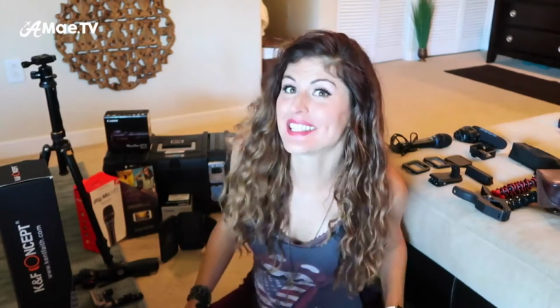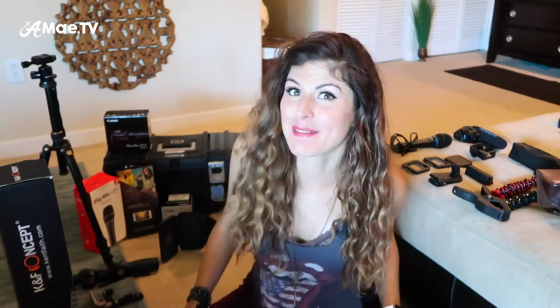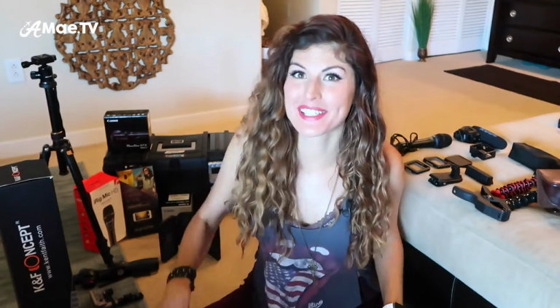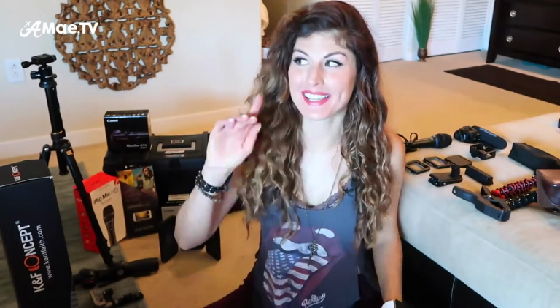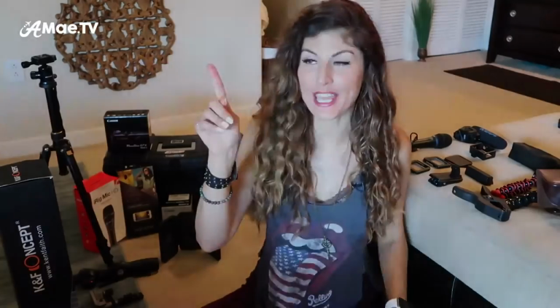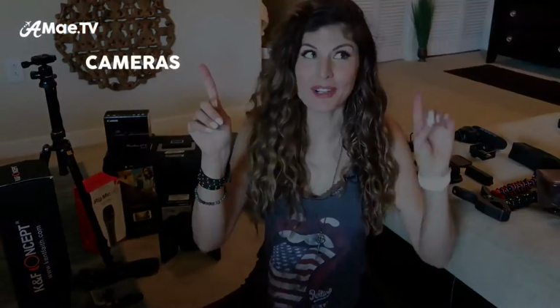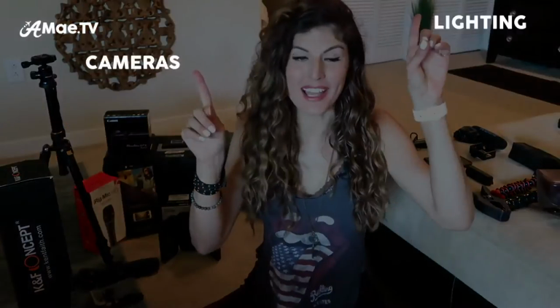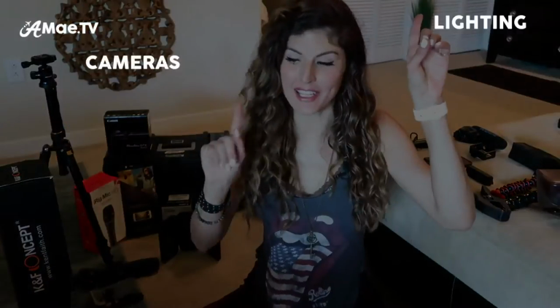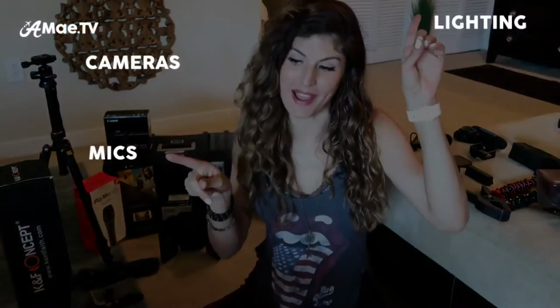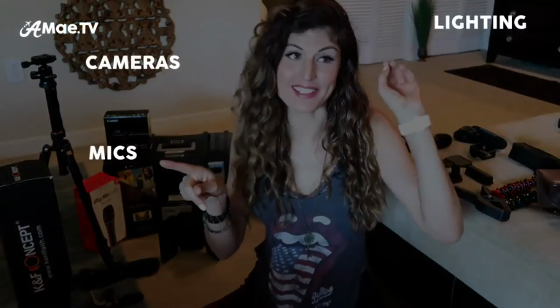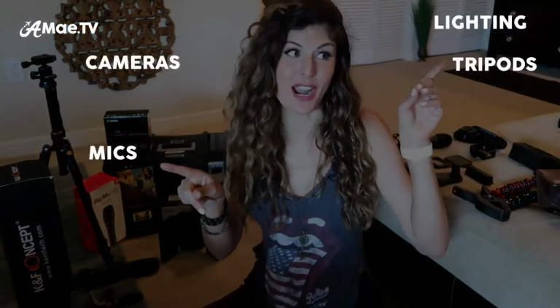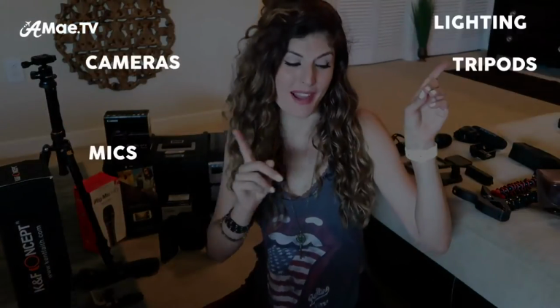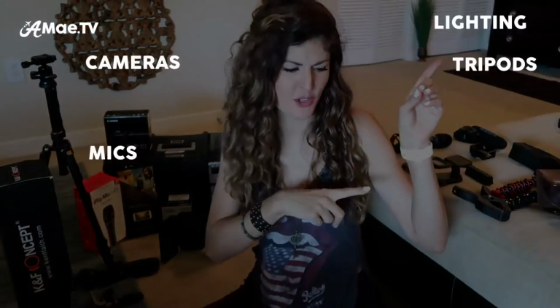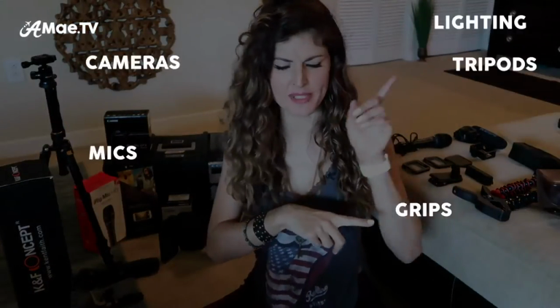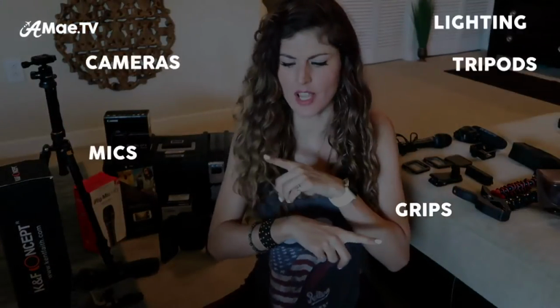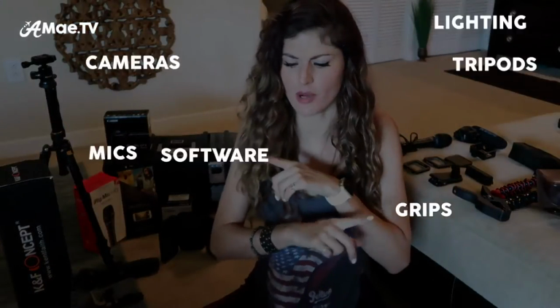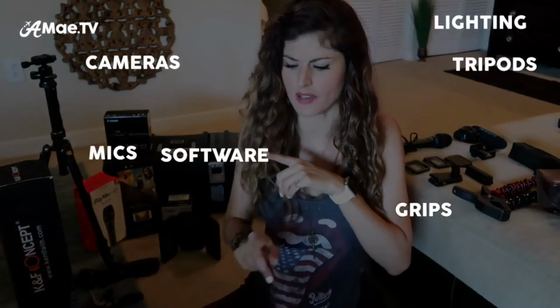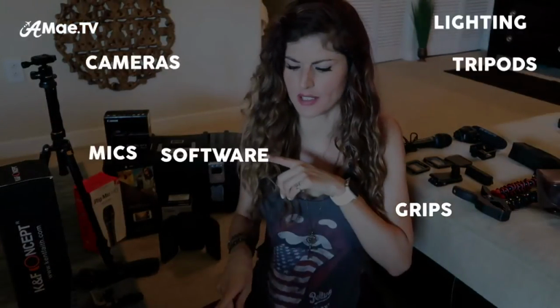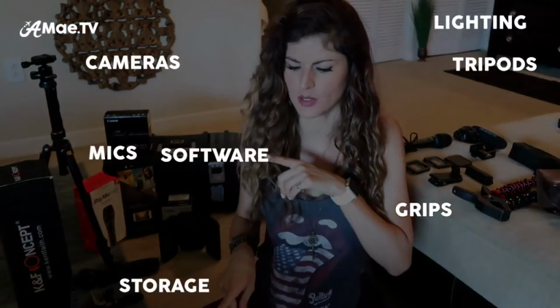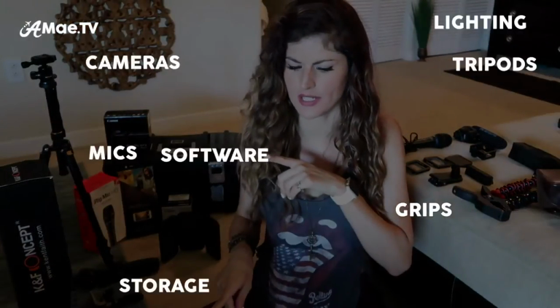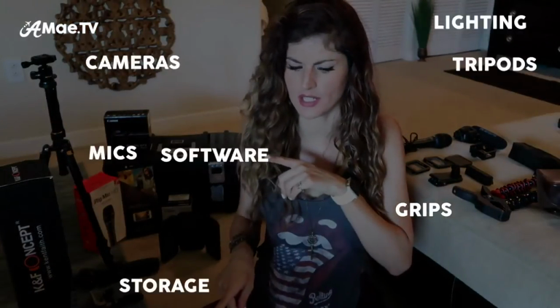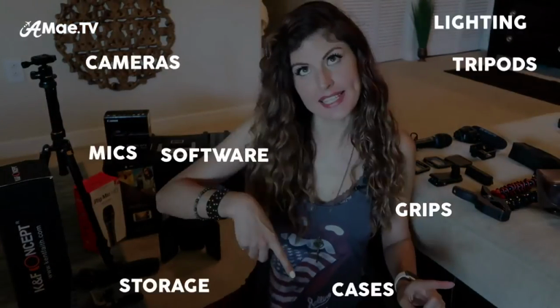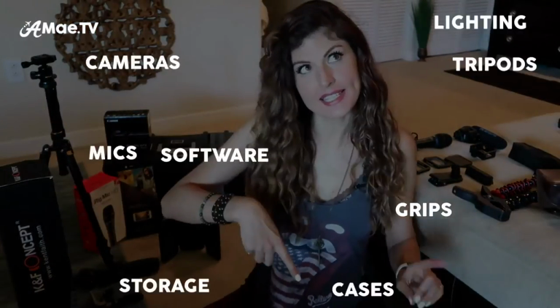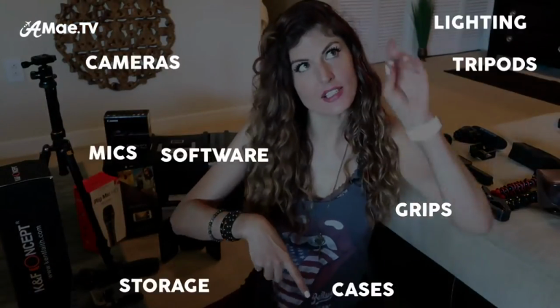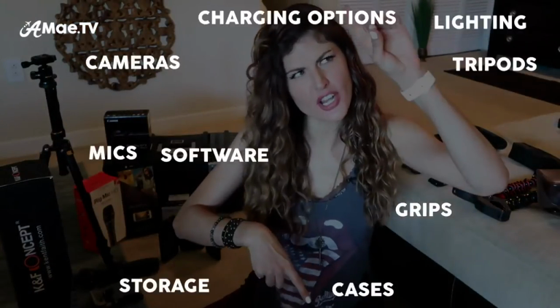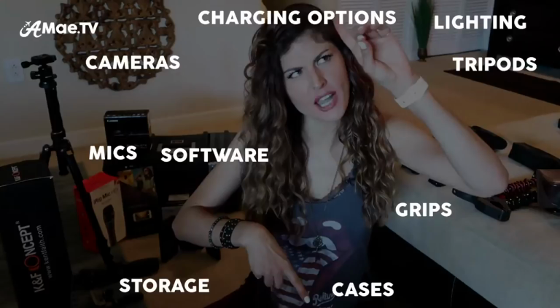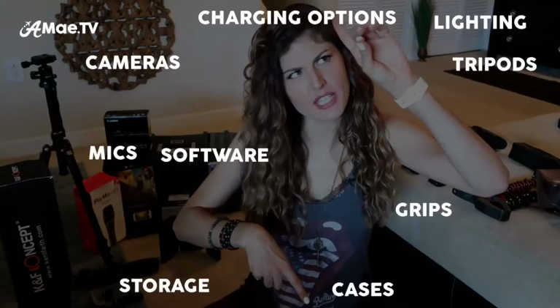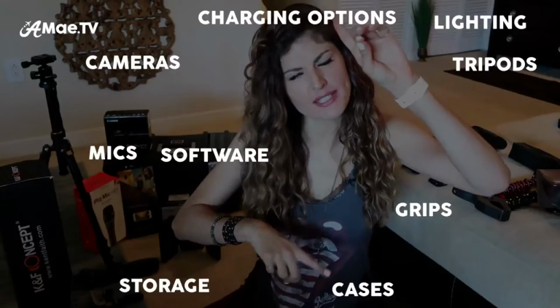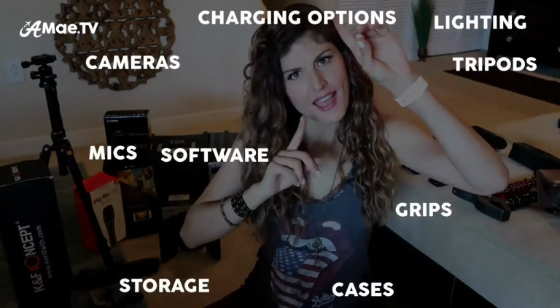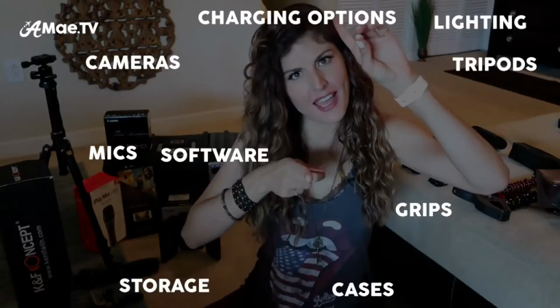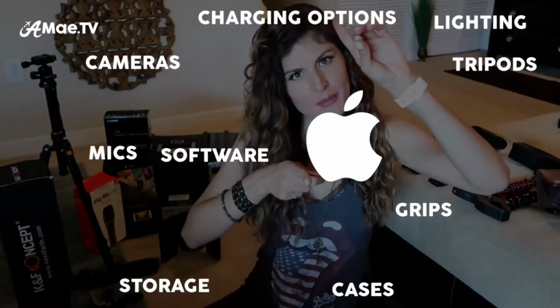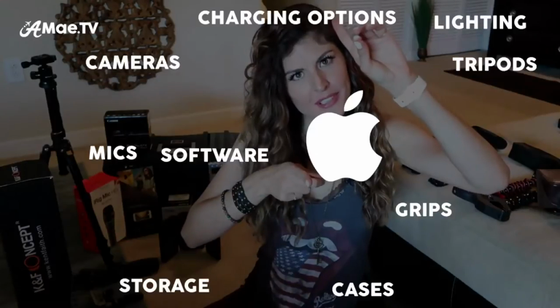Today we will discuss cameras, lighting, mics, tripods, grips, software, storage, cases, charging options, and computers.